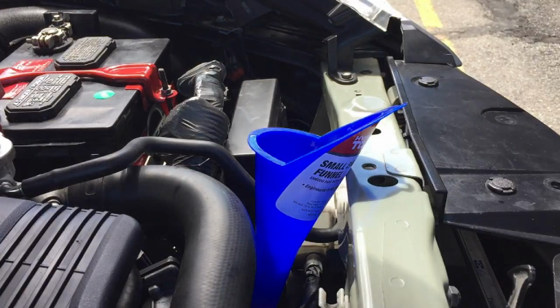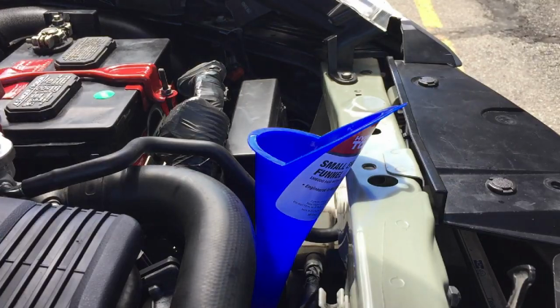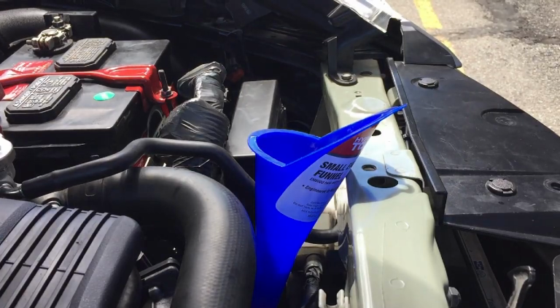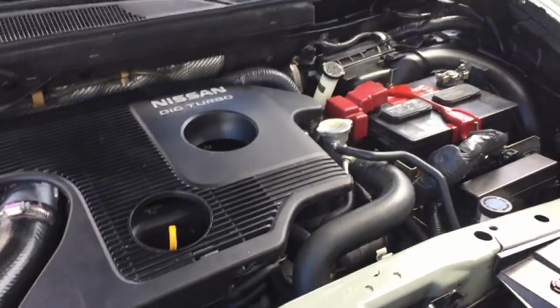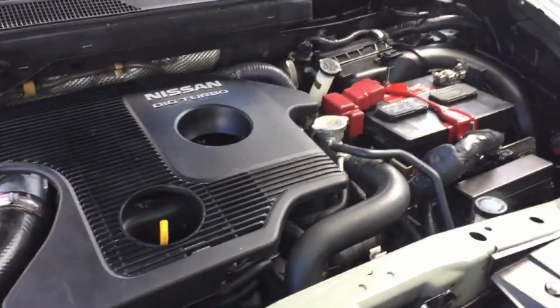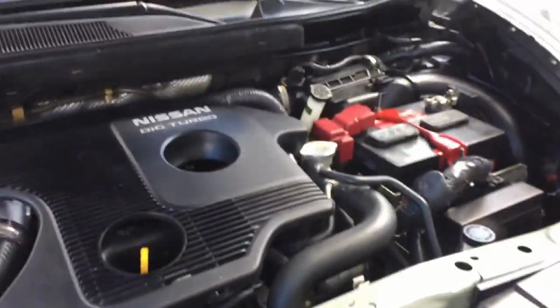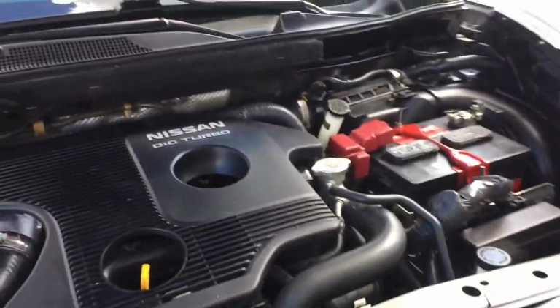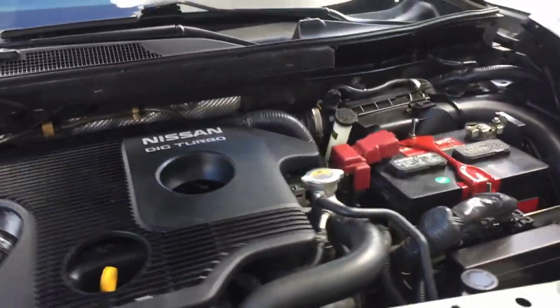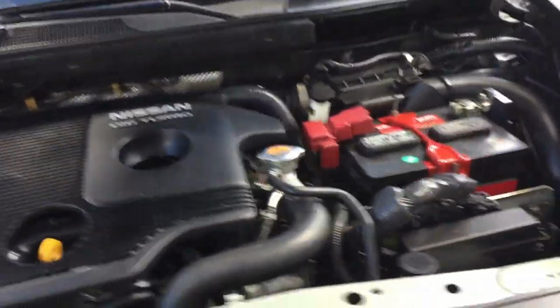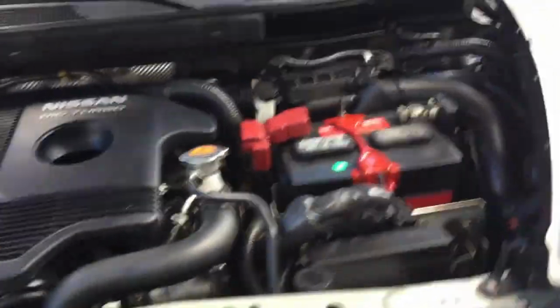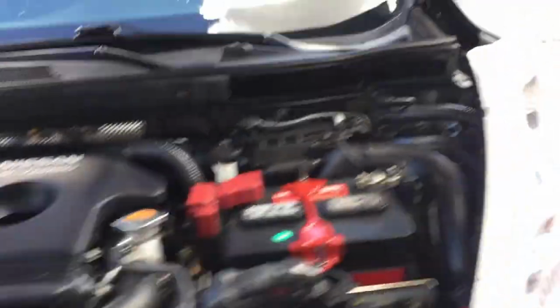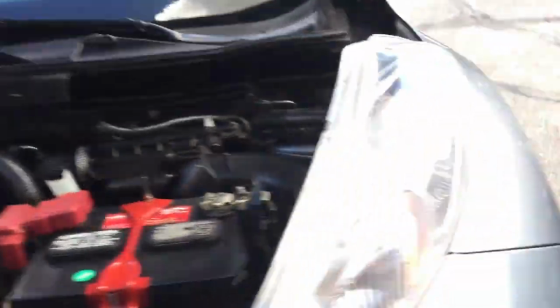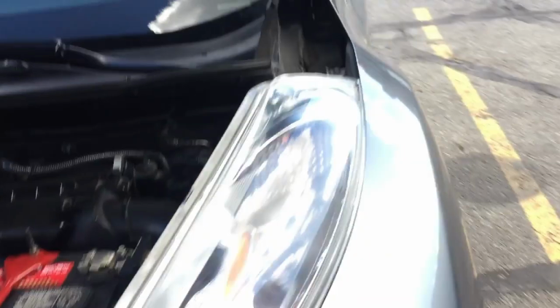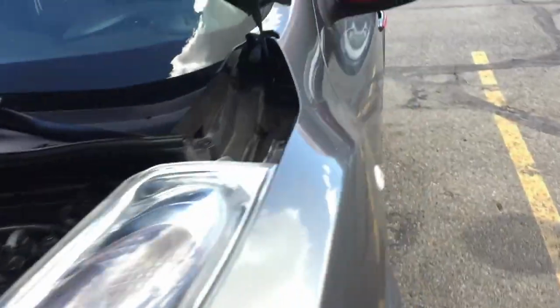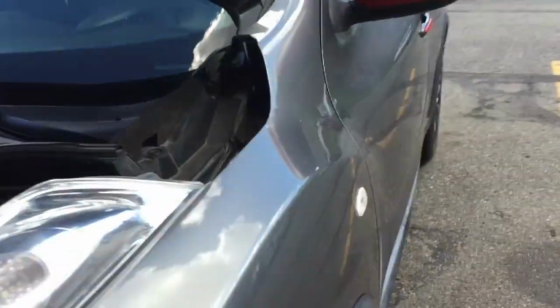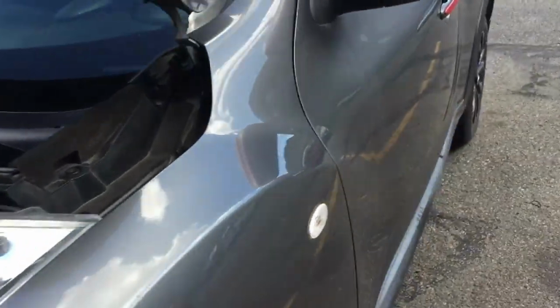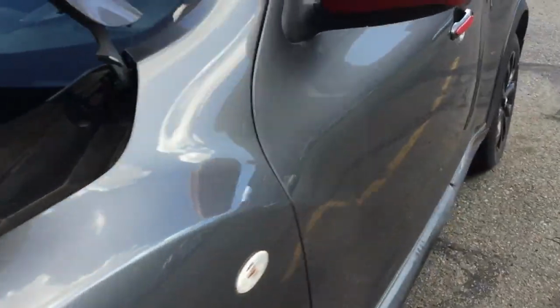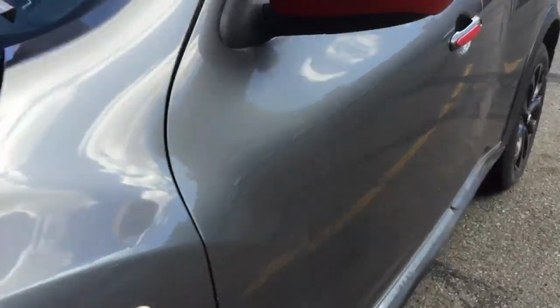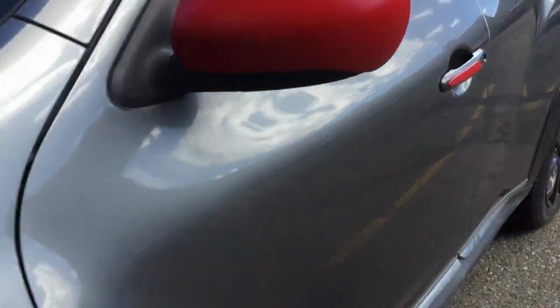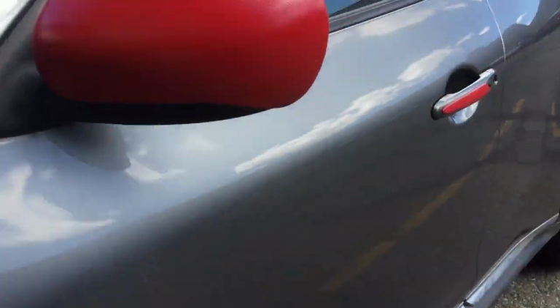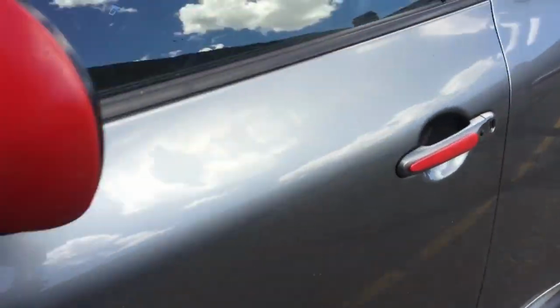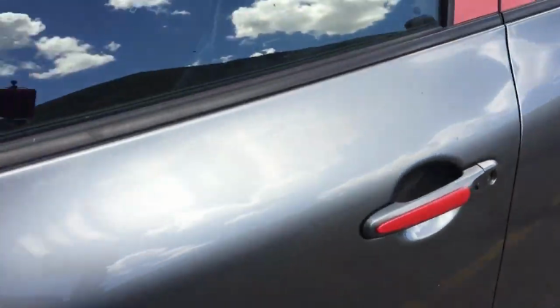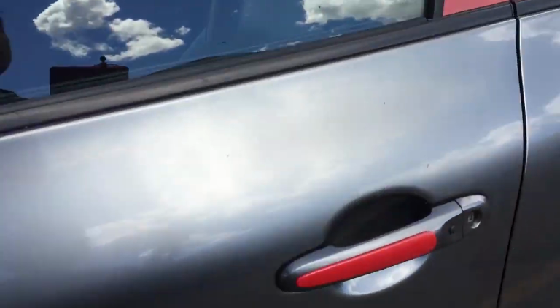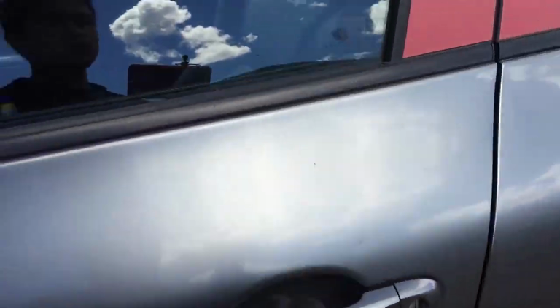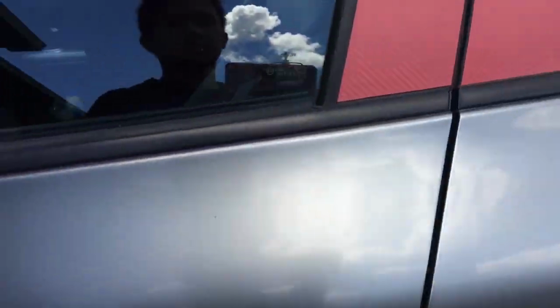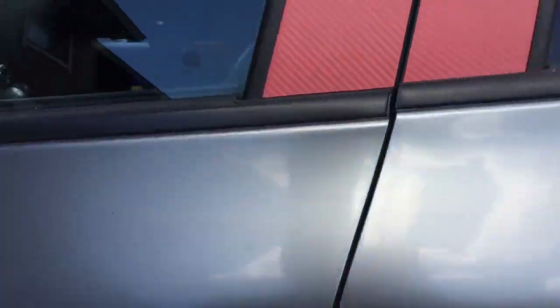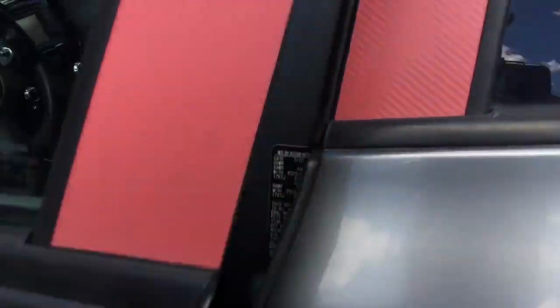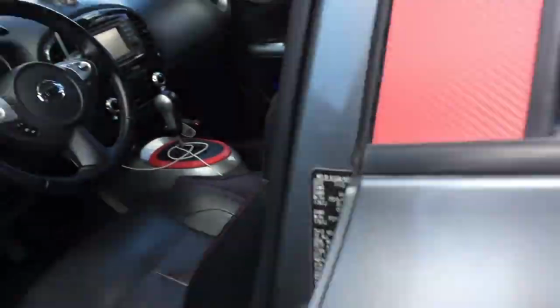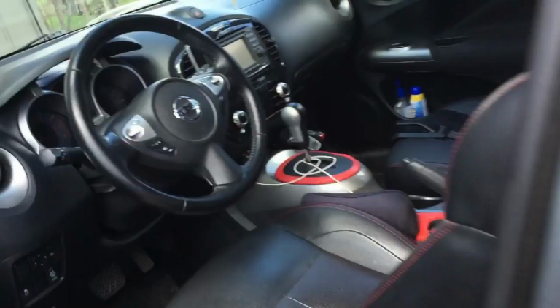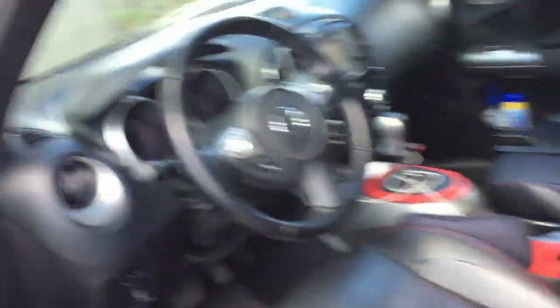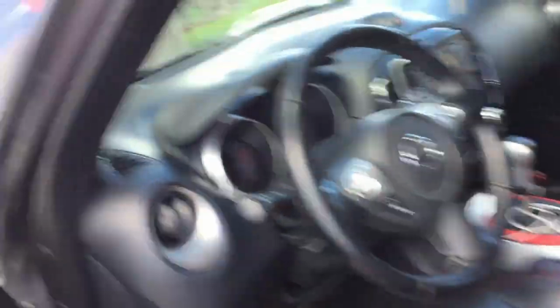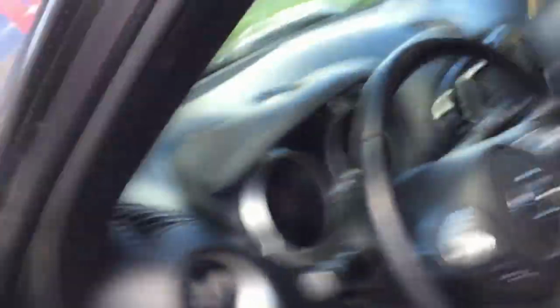After you're done refilling, start the engine and let it warm for about 2 to 3 minutes.